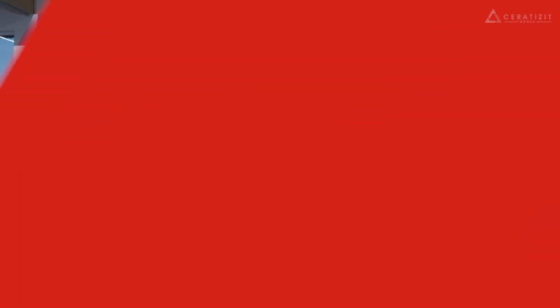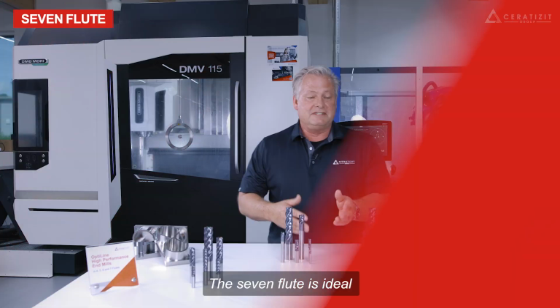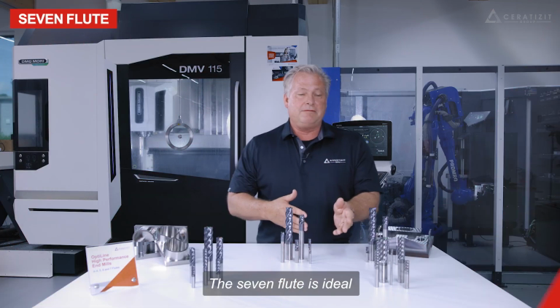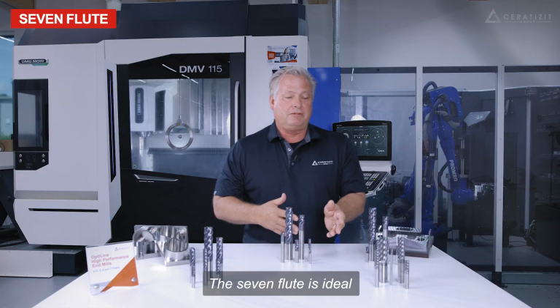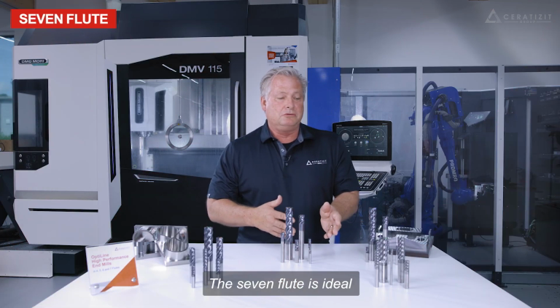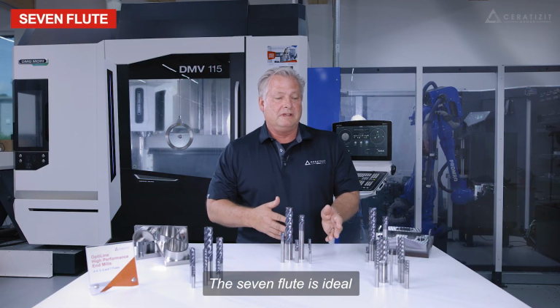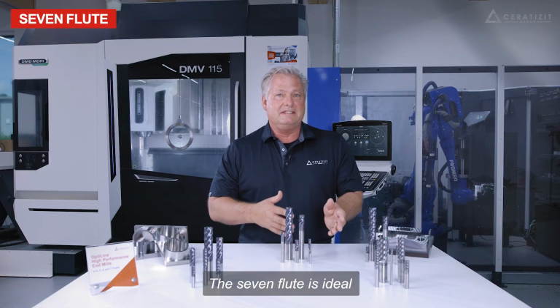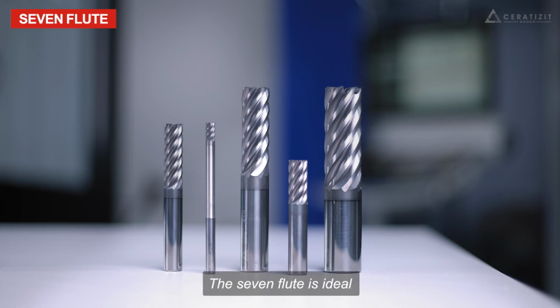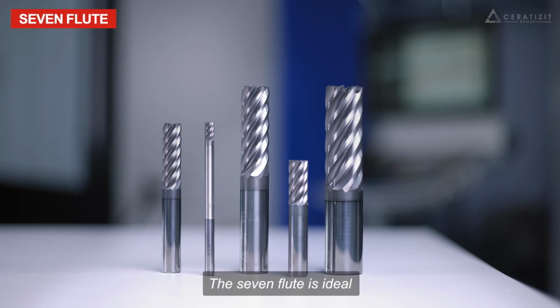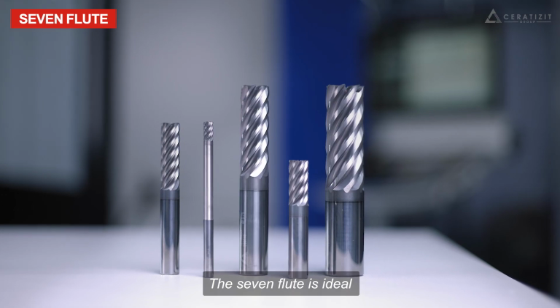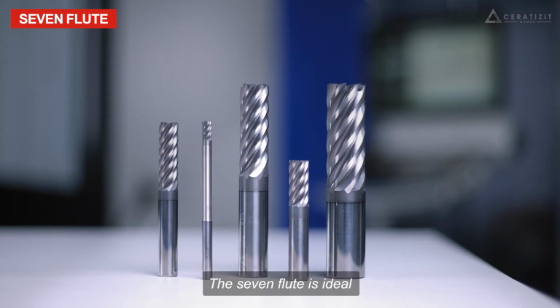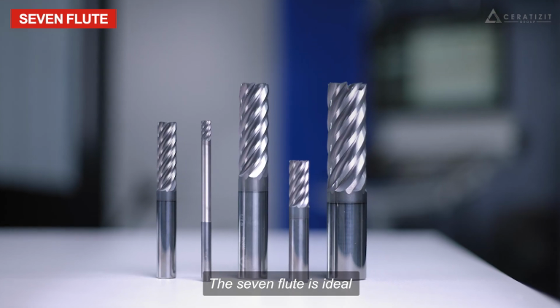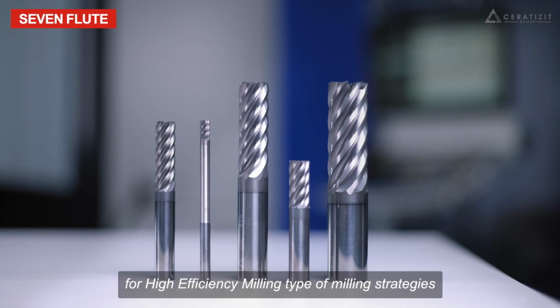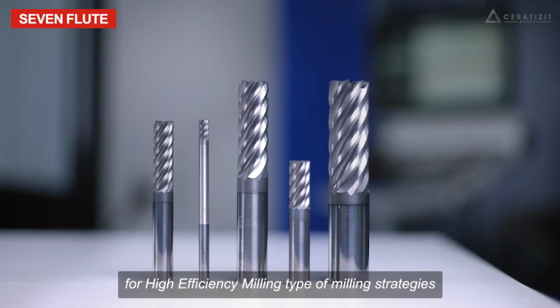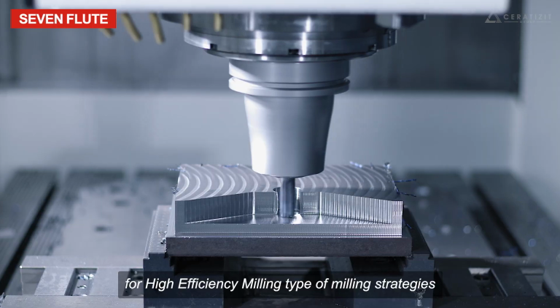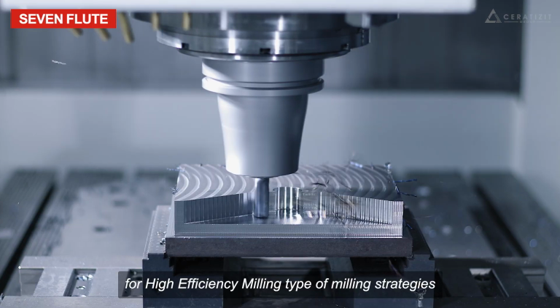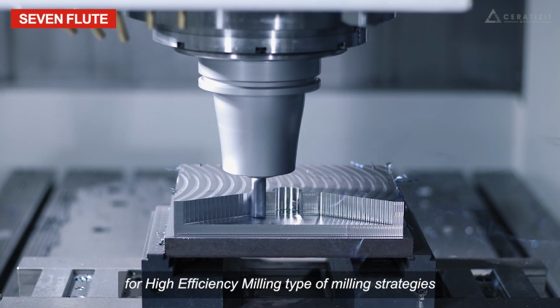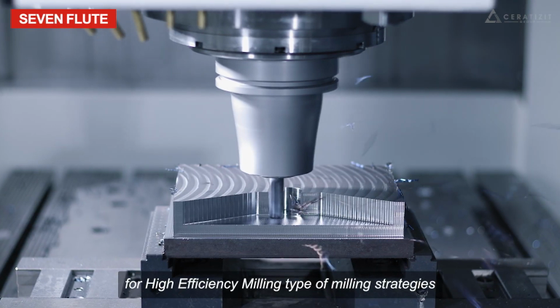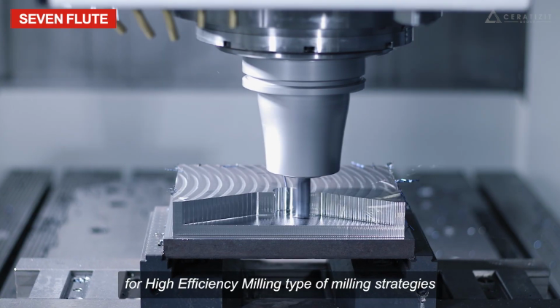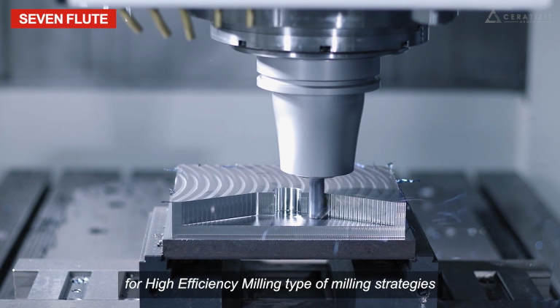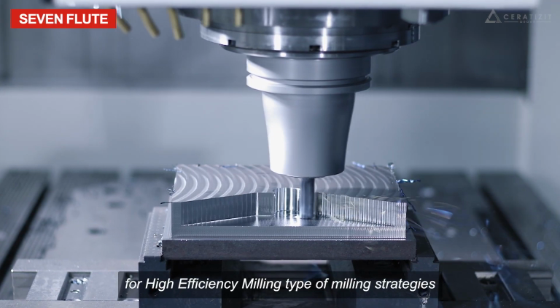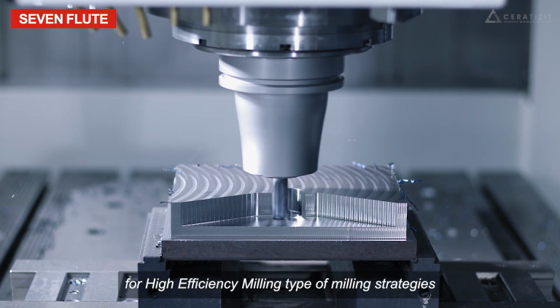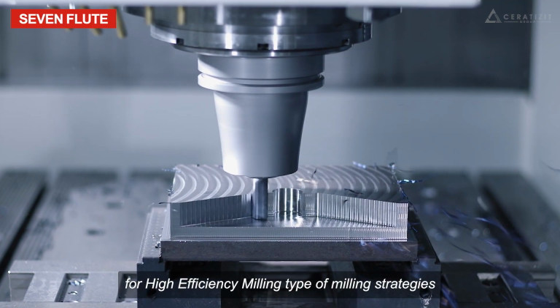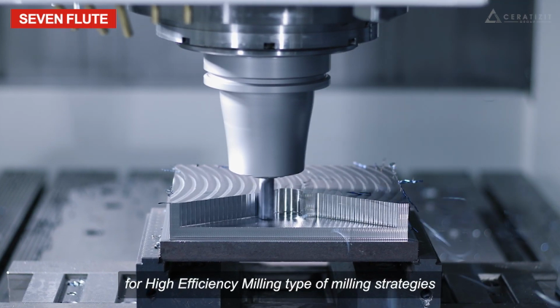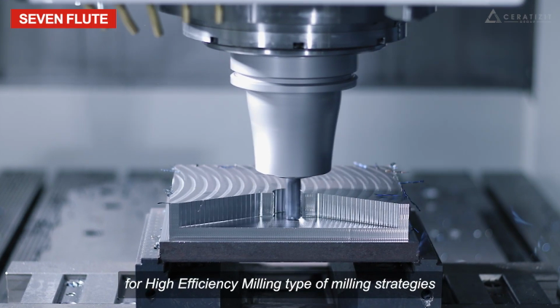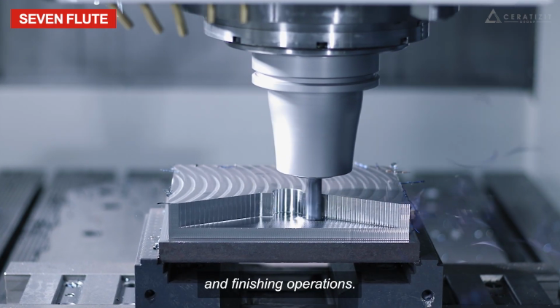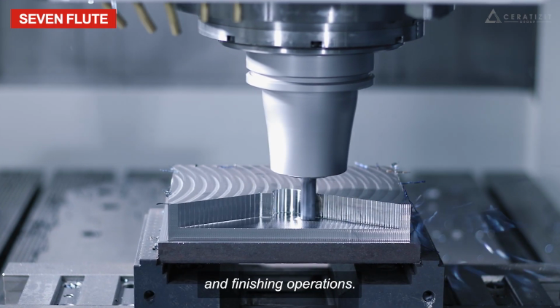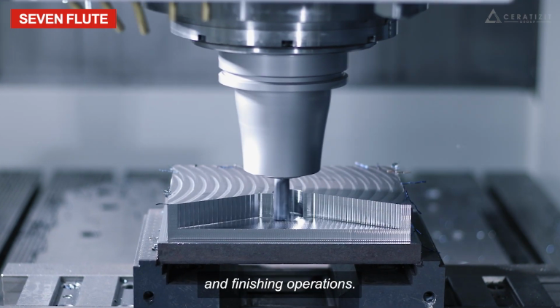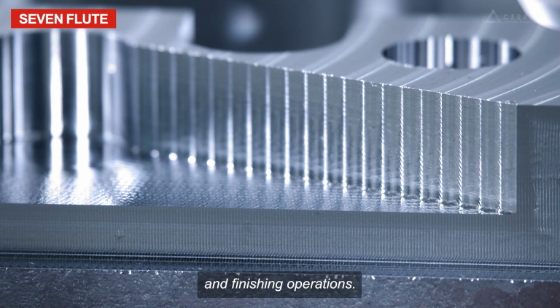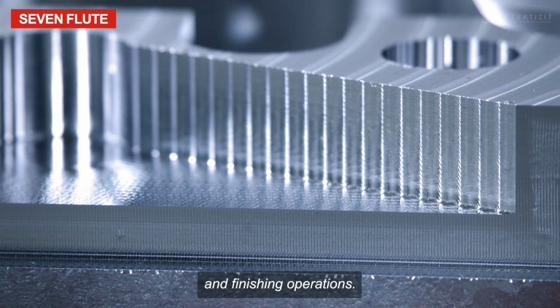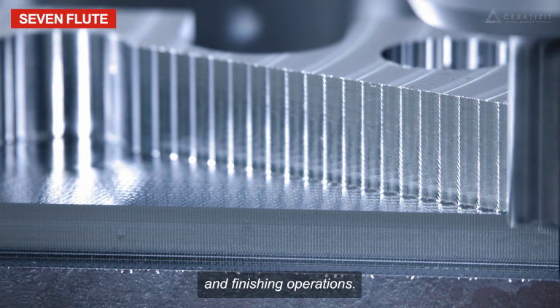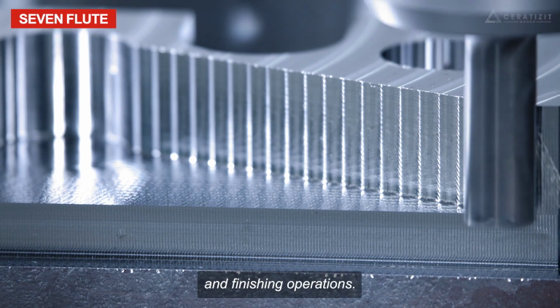The seven flute is ideal for HEM type of milling strategies and finishing operations.